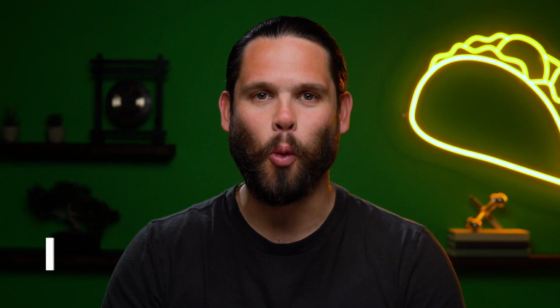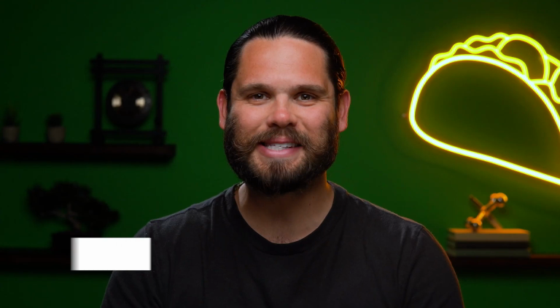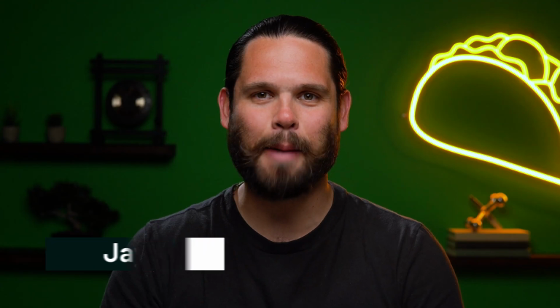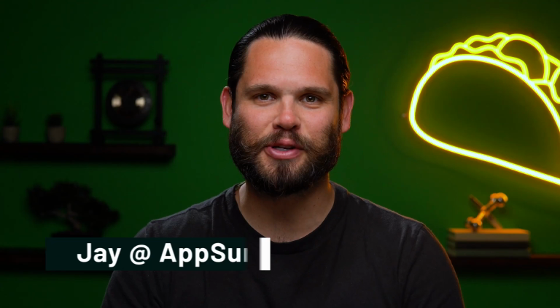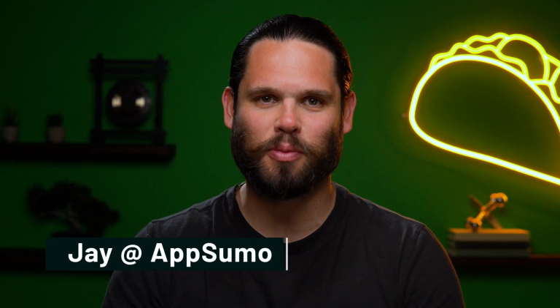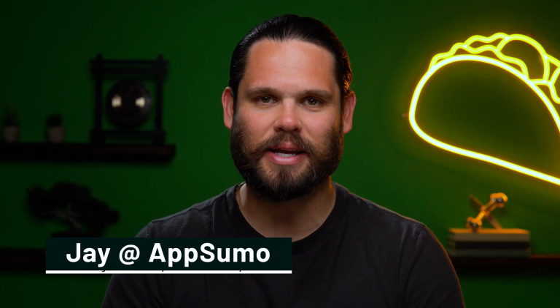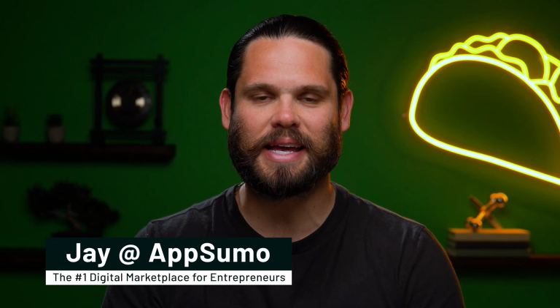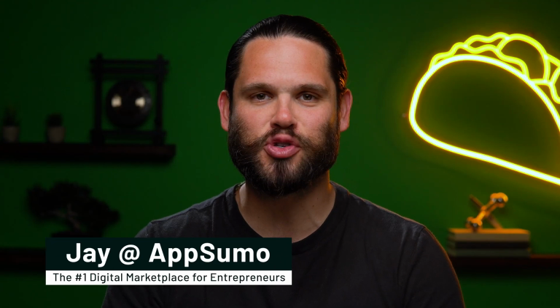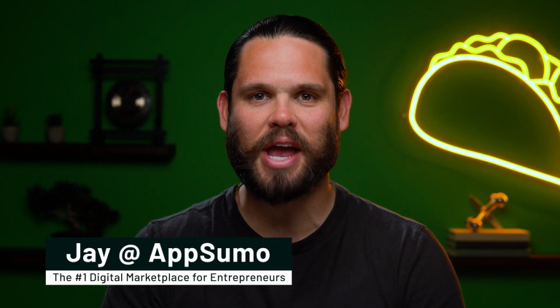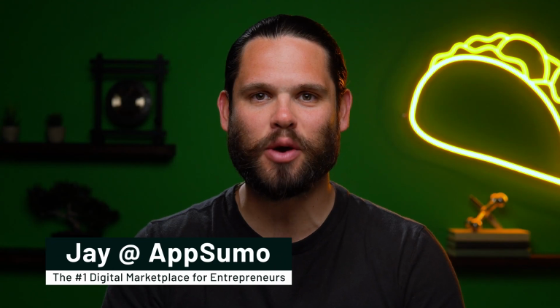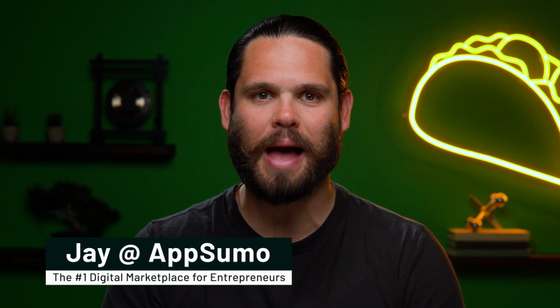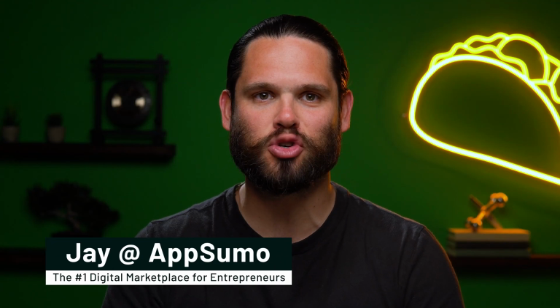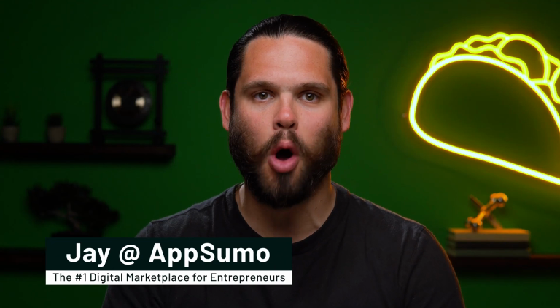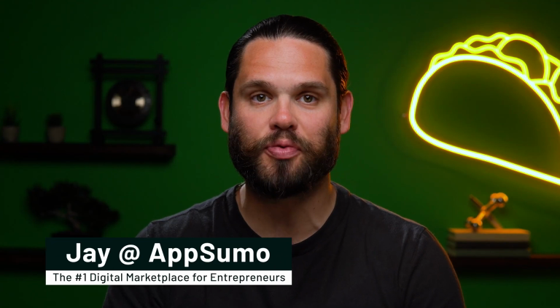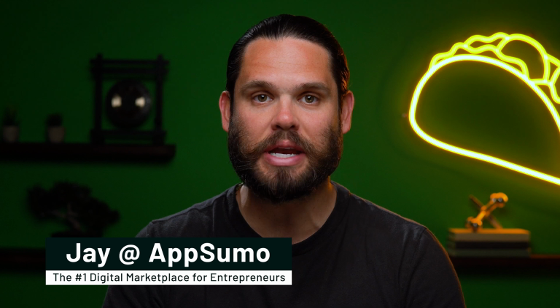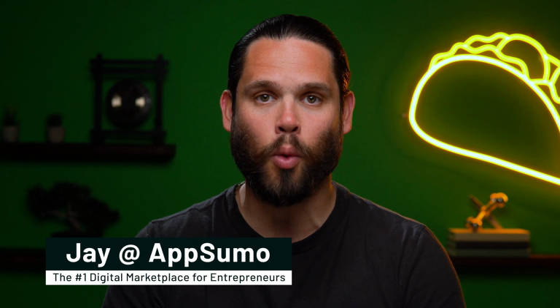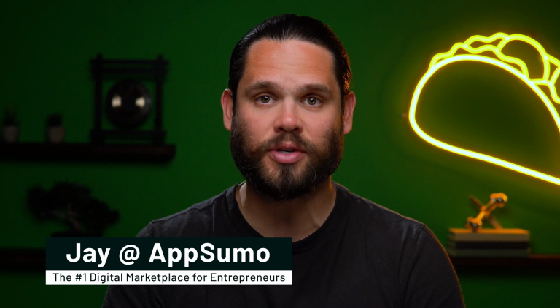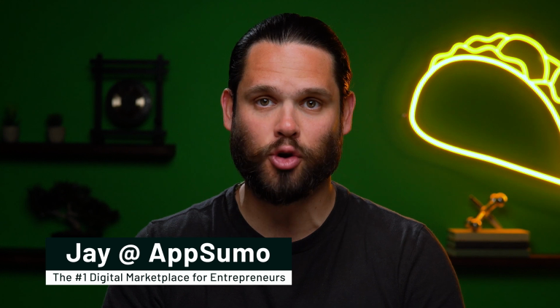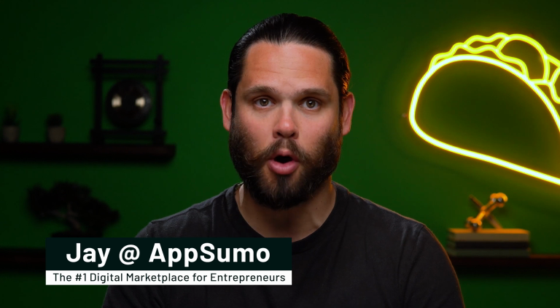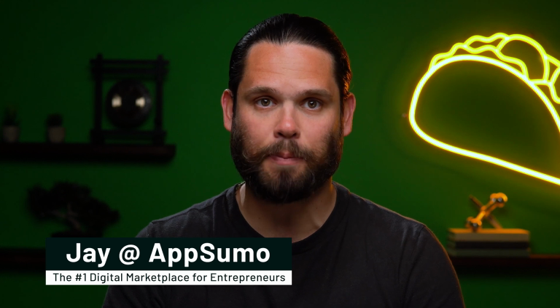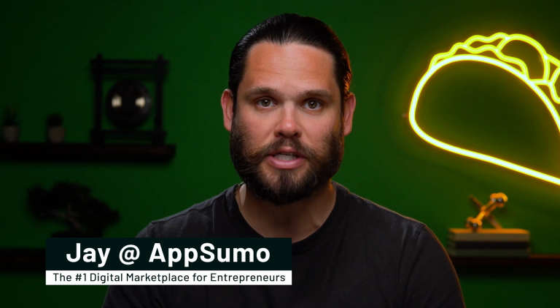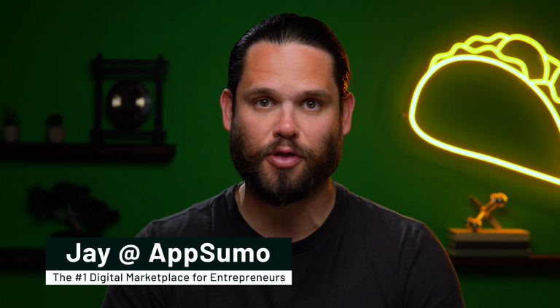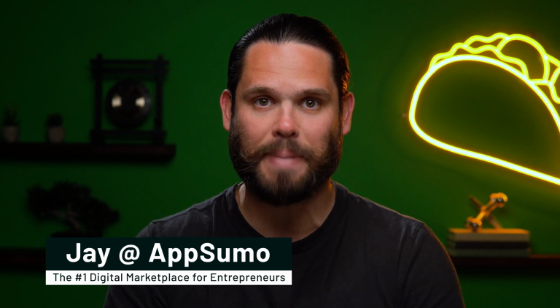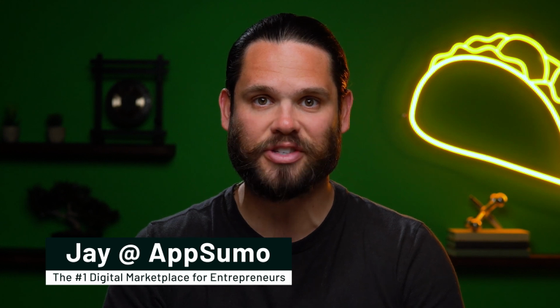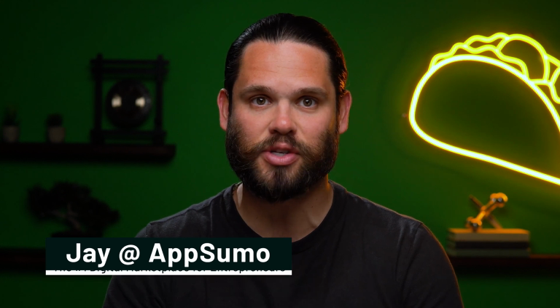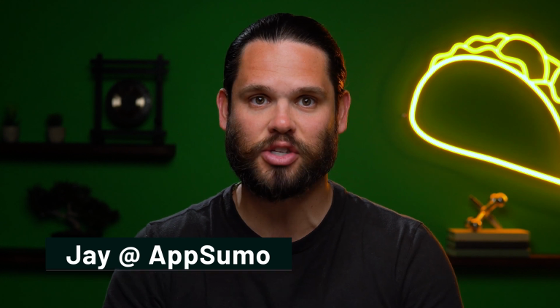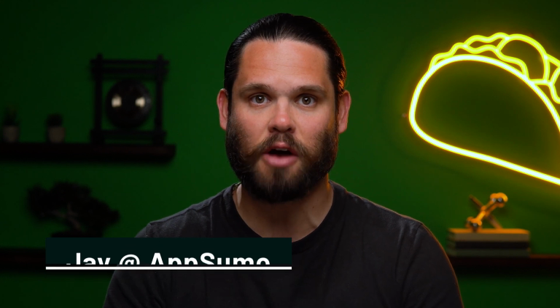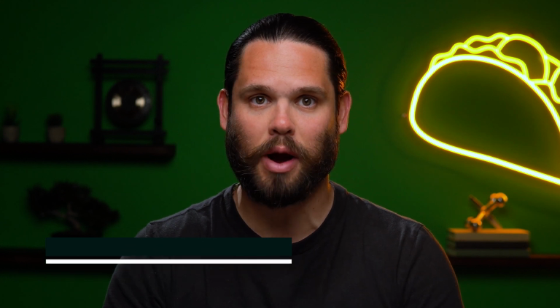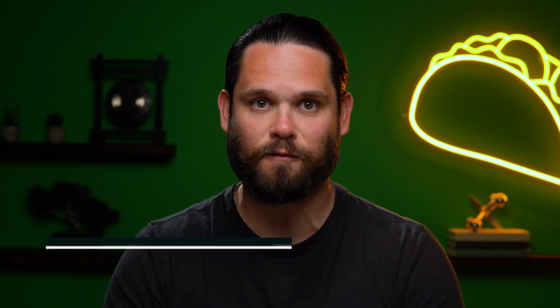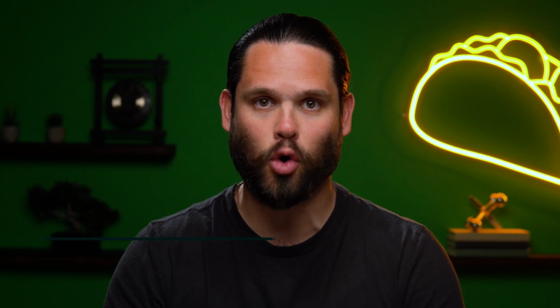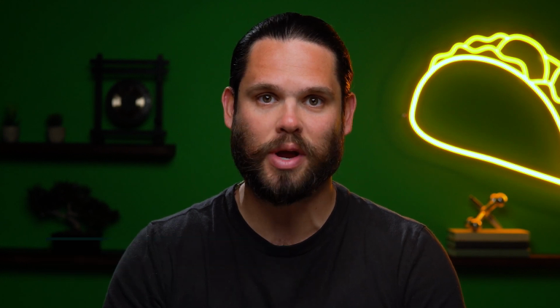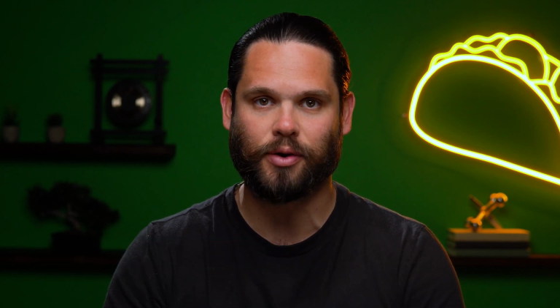What's happening, Sumo-lings? It's Jay here with AppSumo, the number one digital marketplace for the best deals on software for creators.